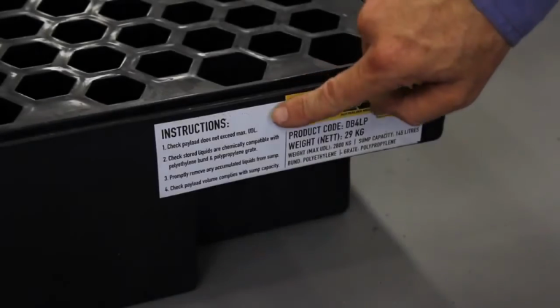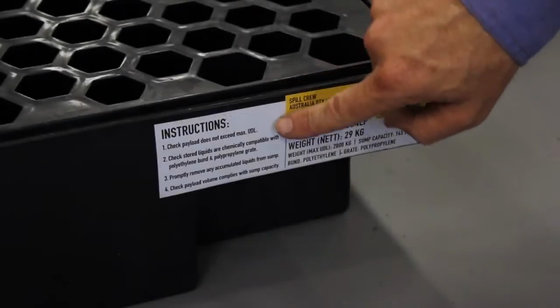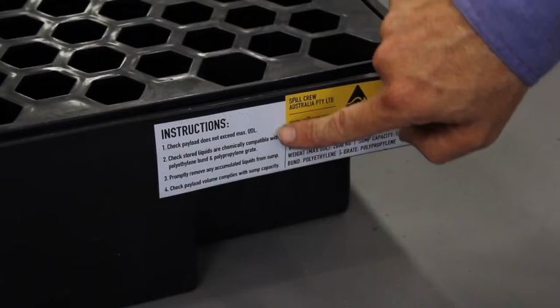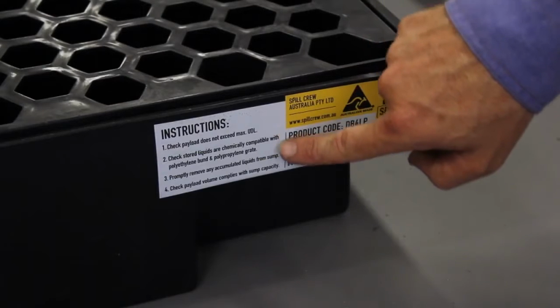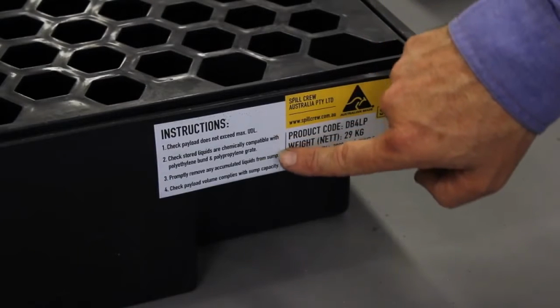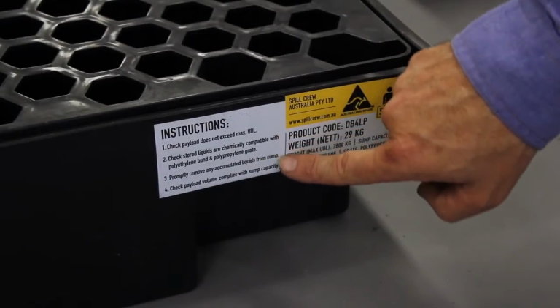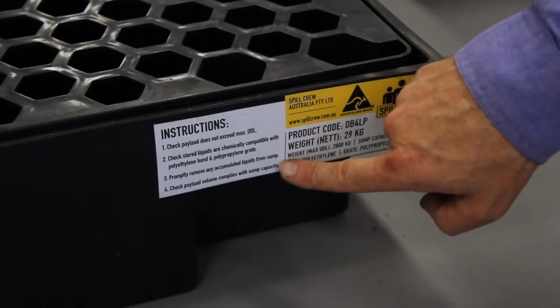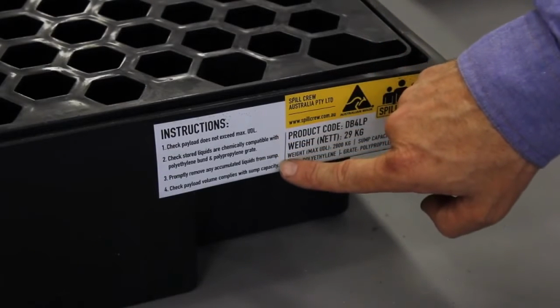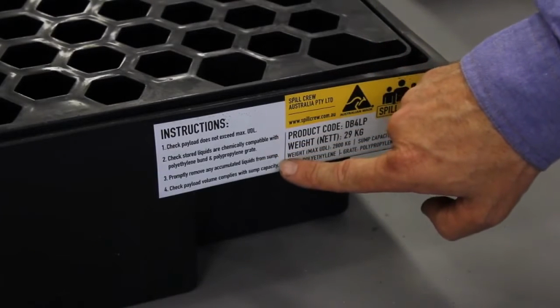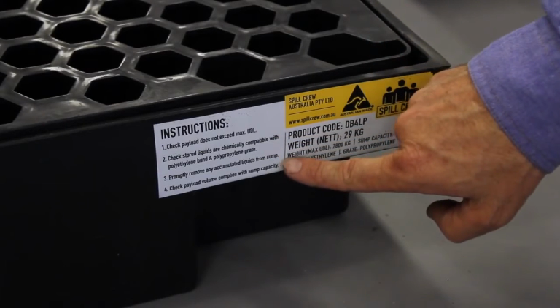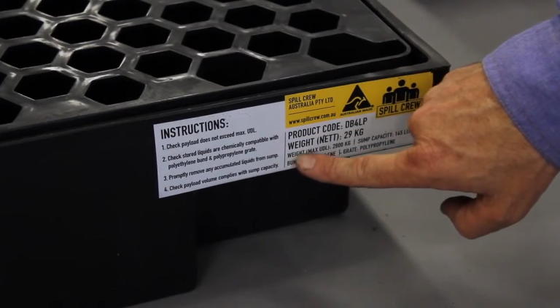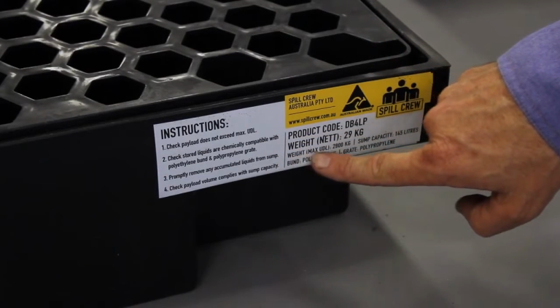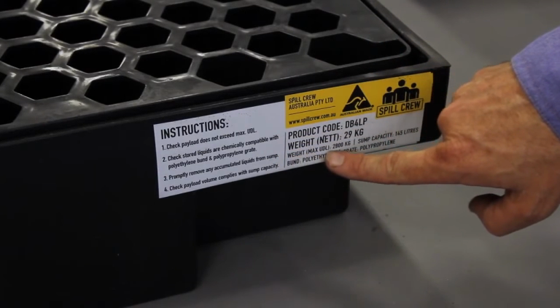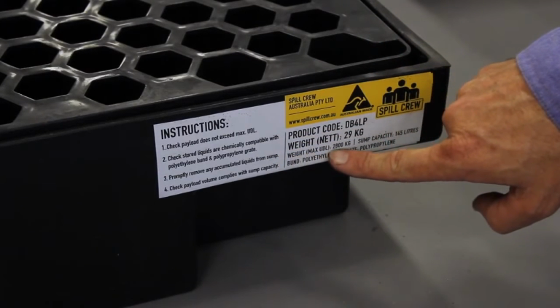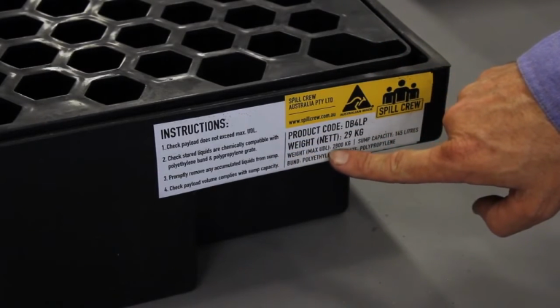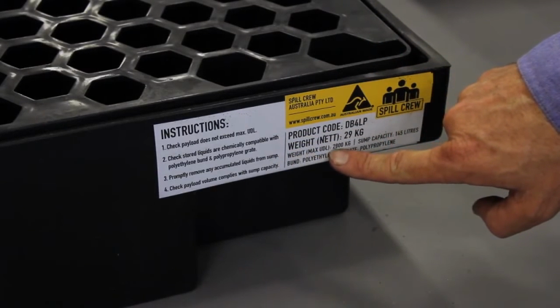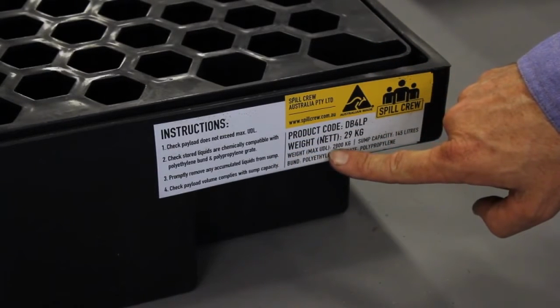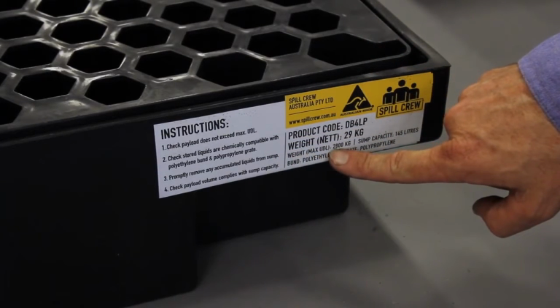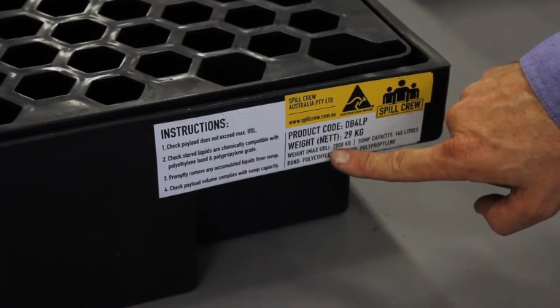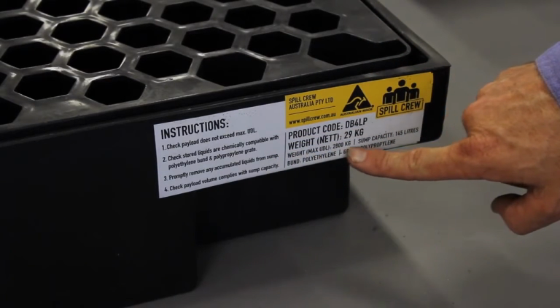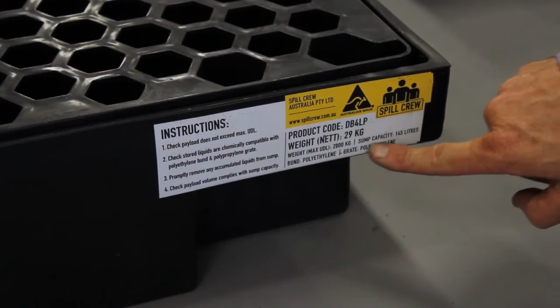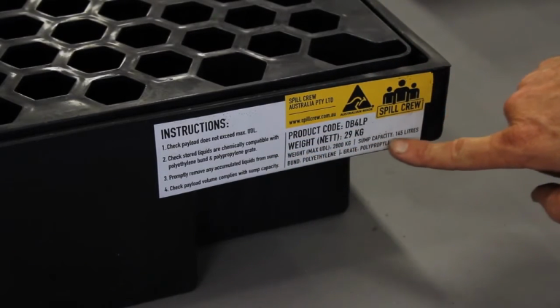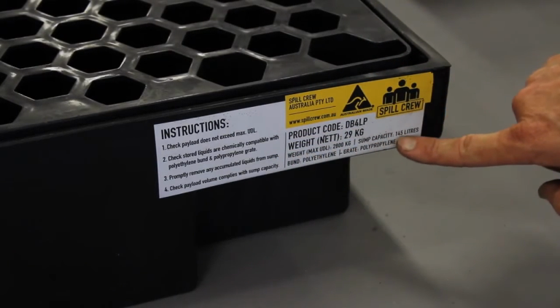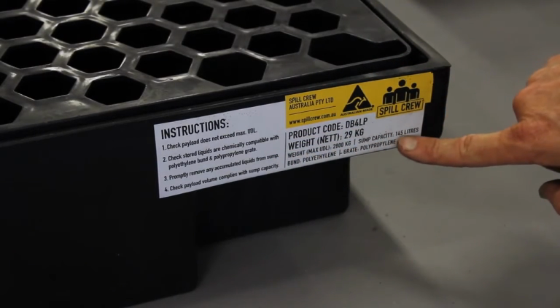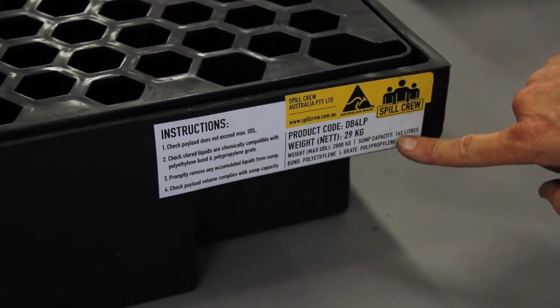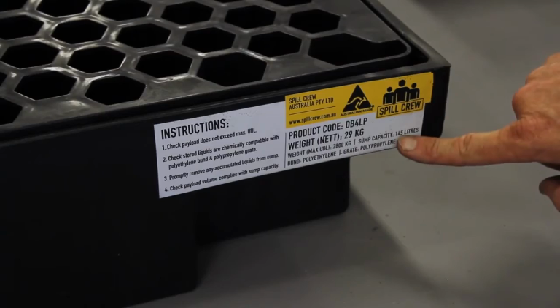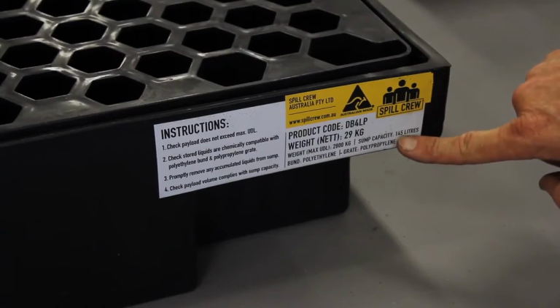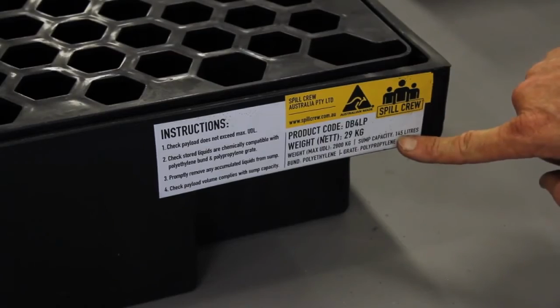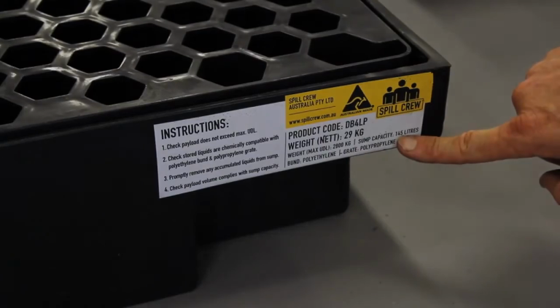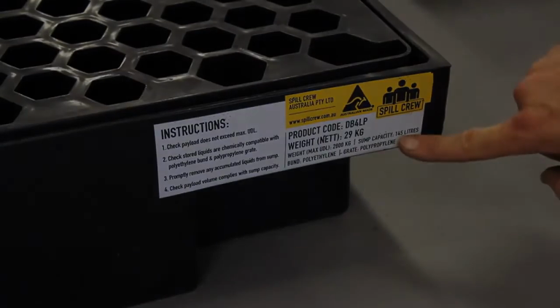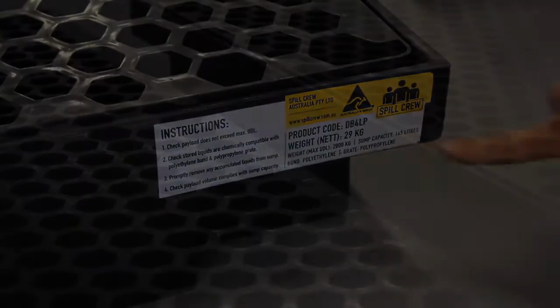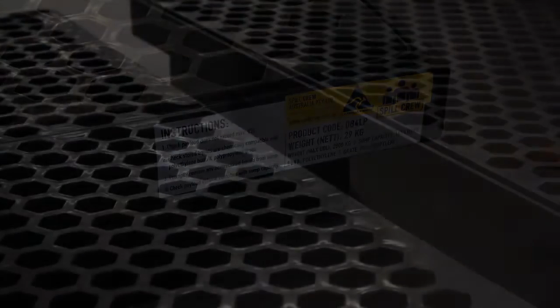All Spill Crew bunds and trays have a unique built-in data plate that provides a set of instructions for the operator, plus the load bearing capacities and bund volume.